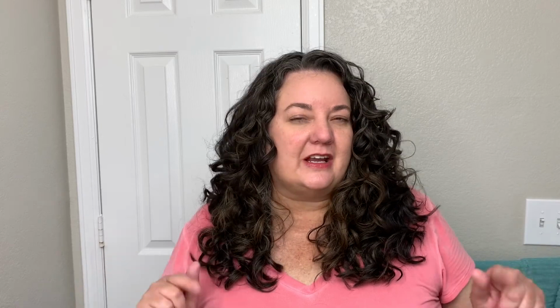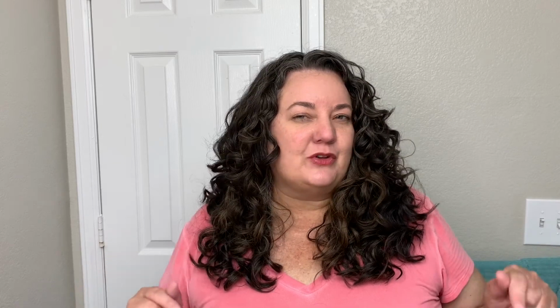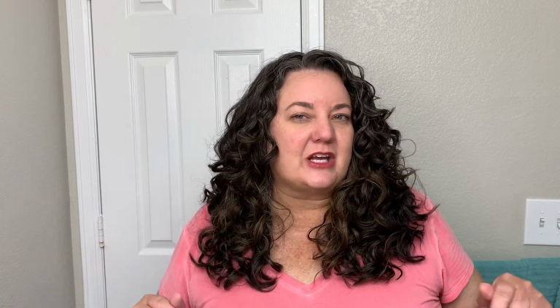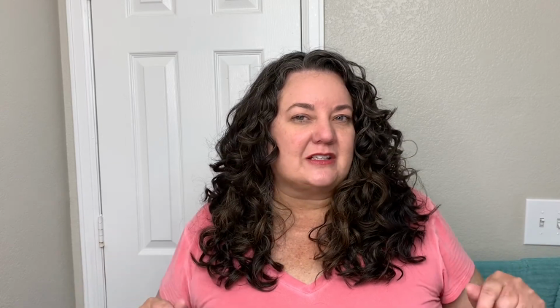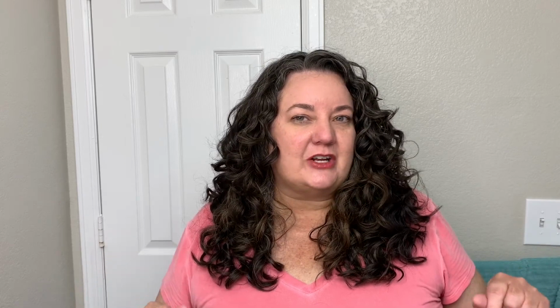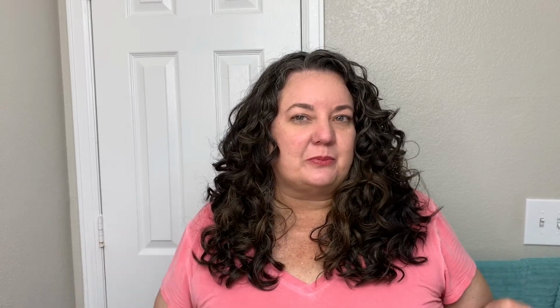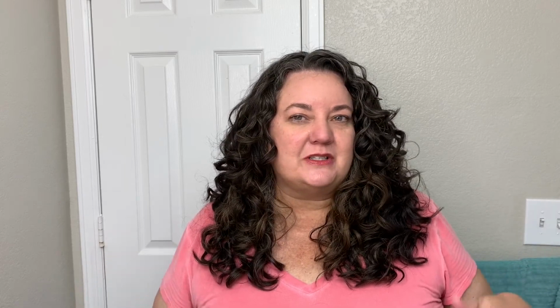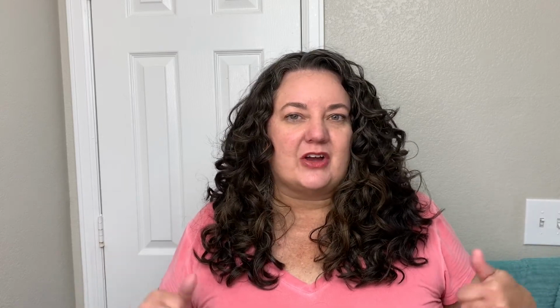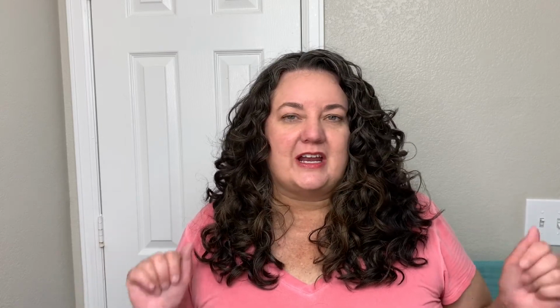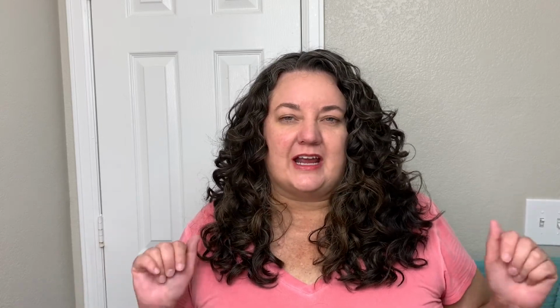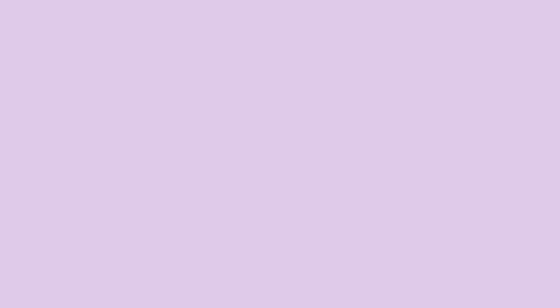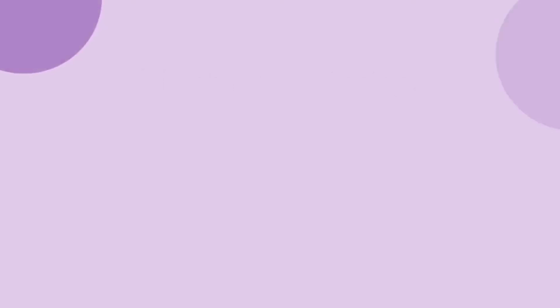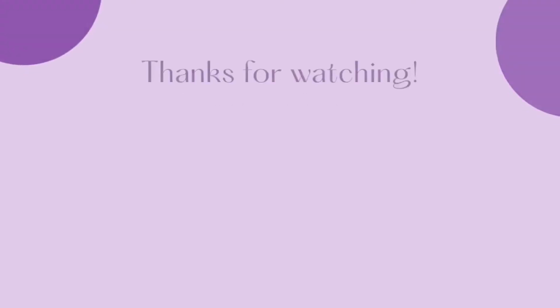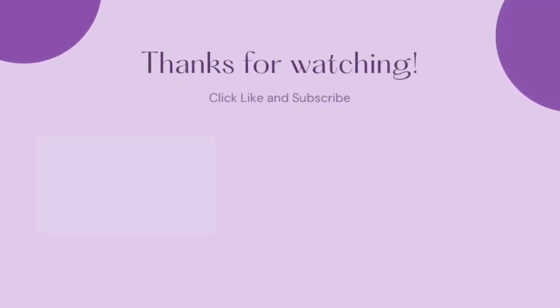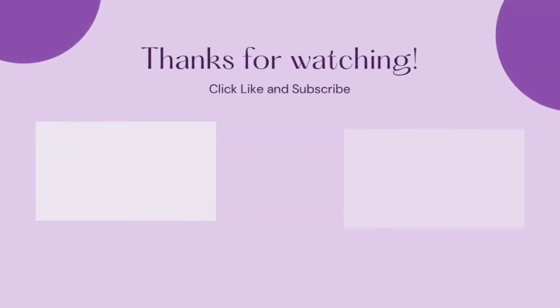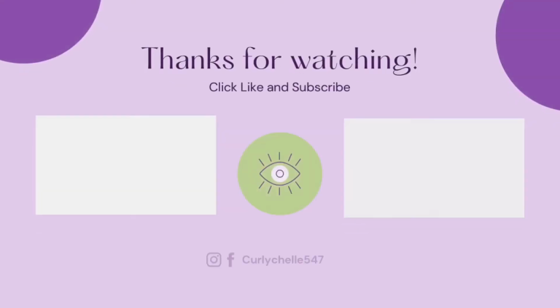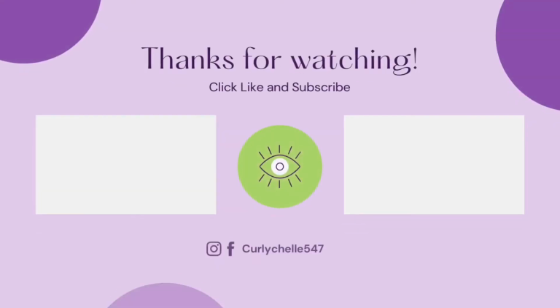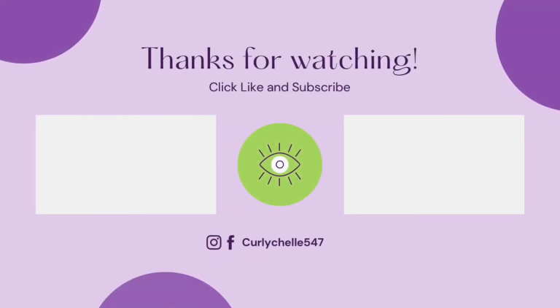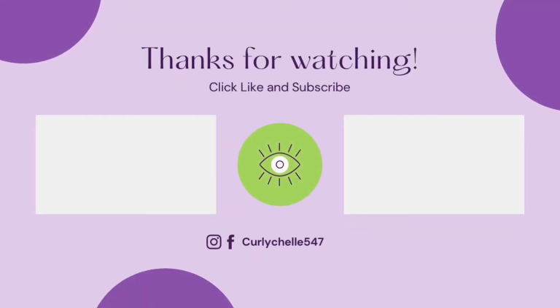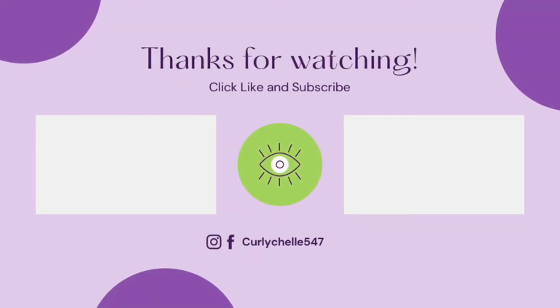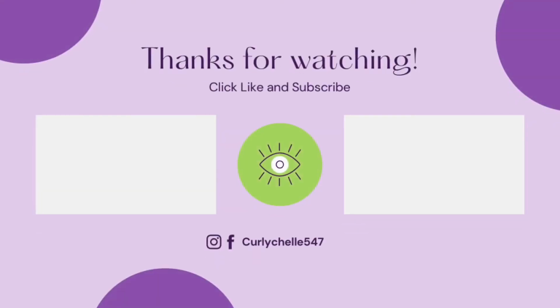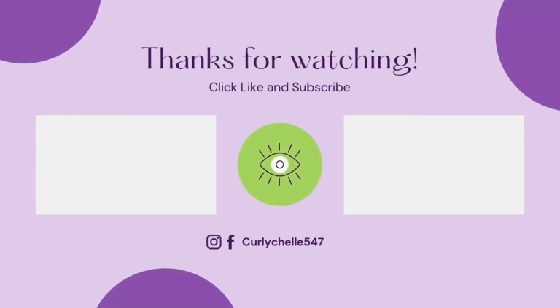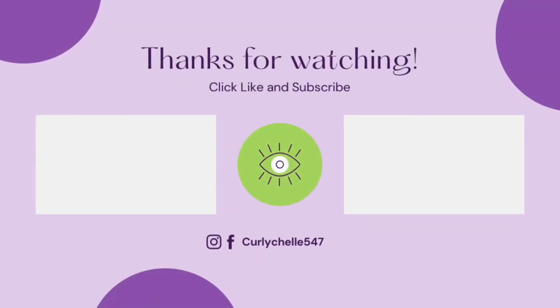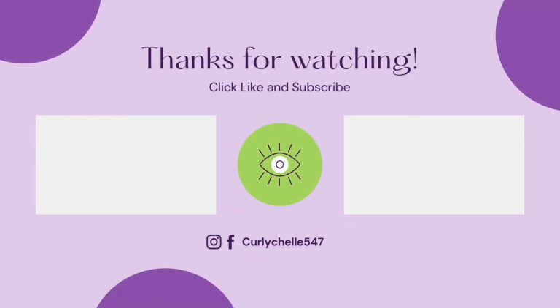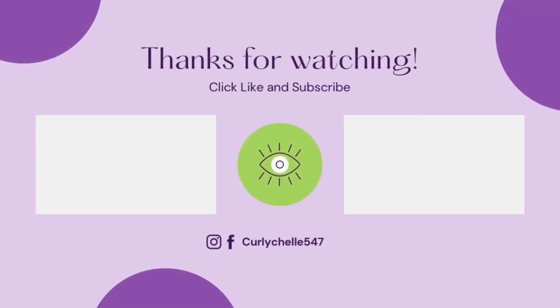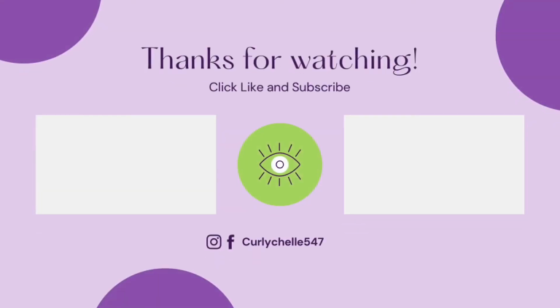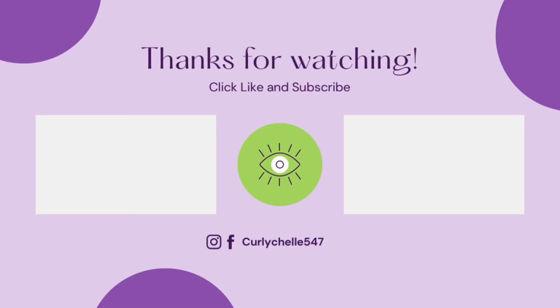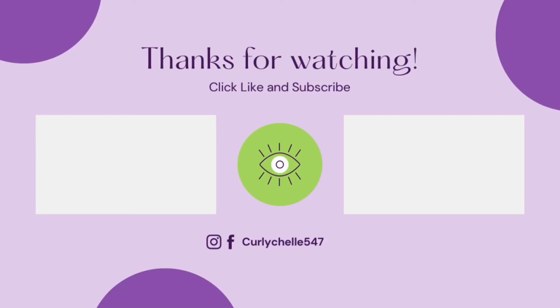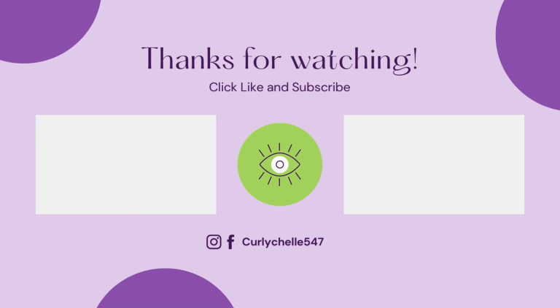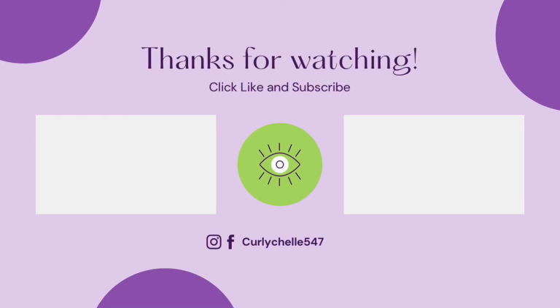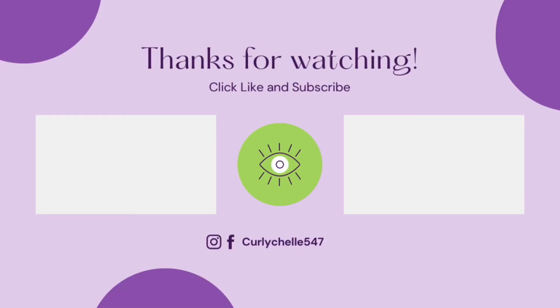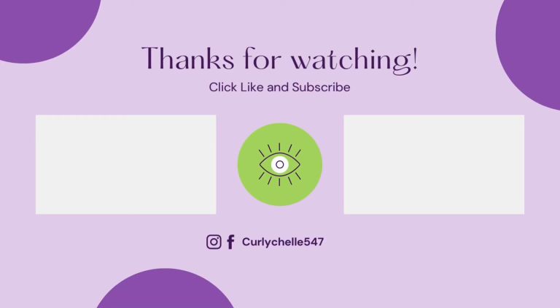Hopefully you found this side-by-side comparison helpful! If you liked this video, please go ahead and hit that thumbs up button, and as always, thank you for watching — I'll see you in the next video.